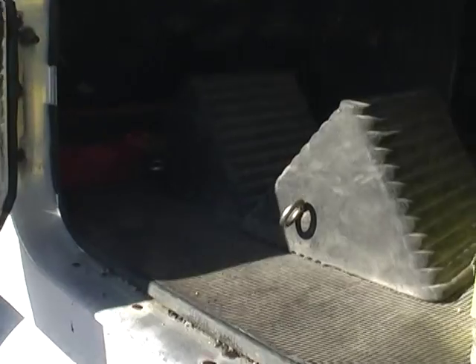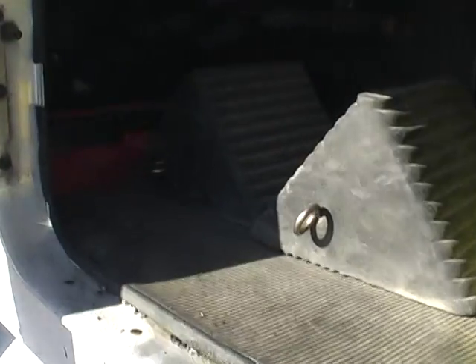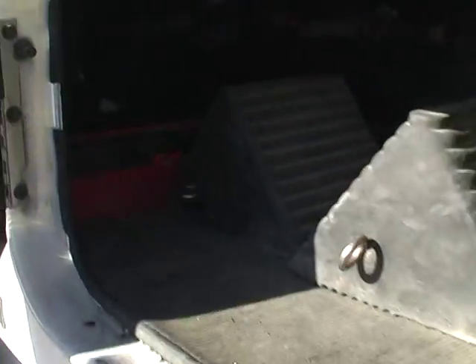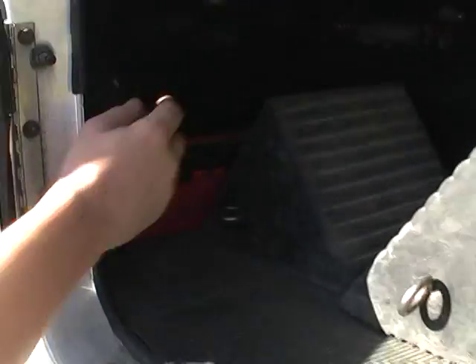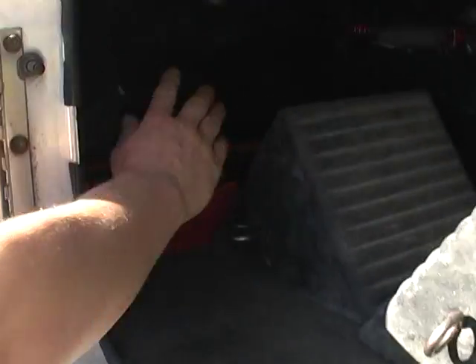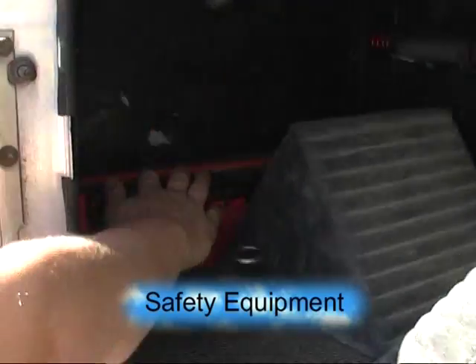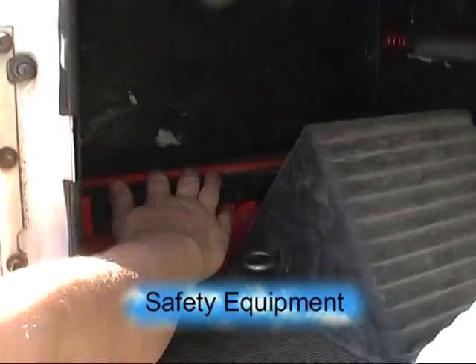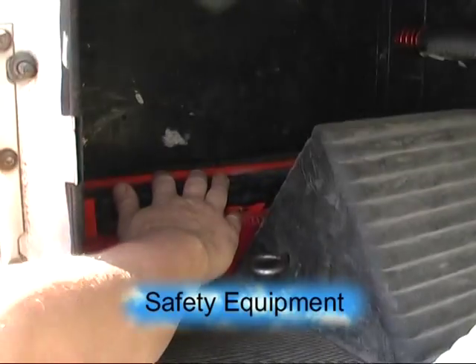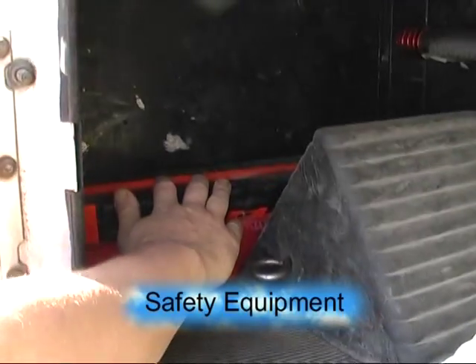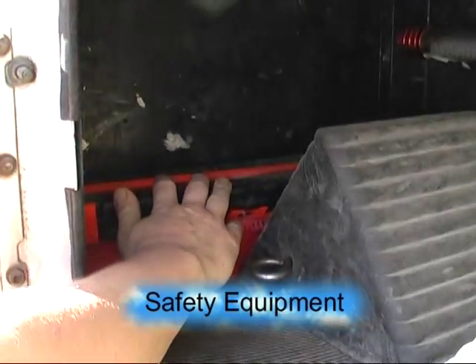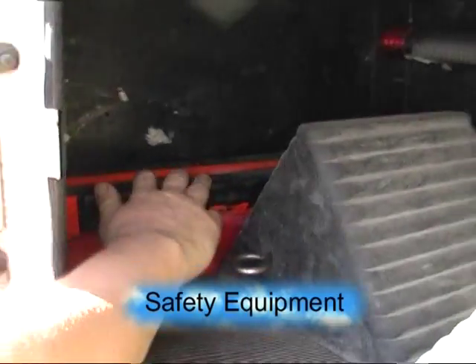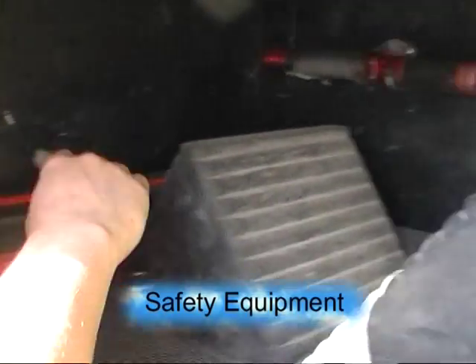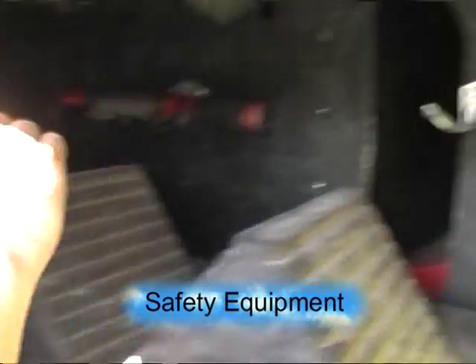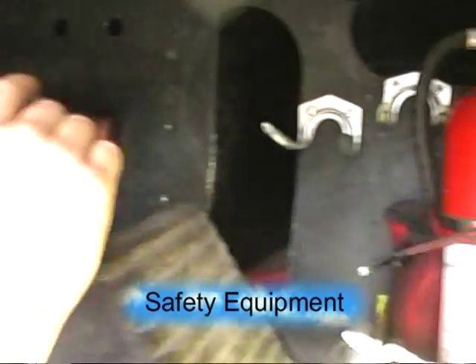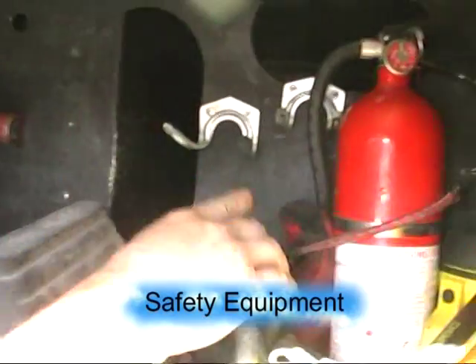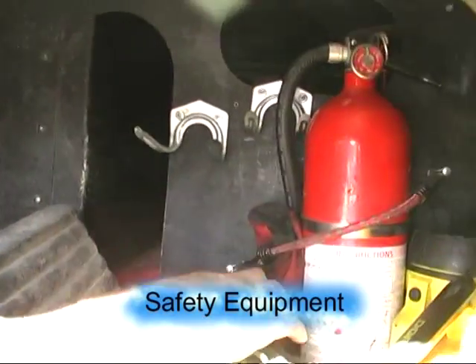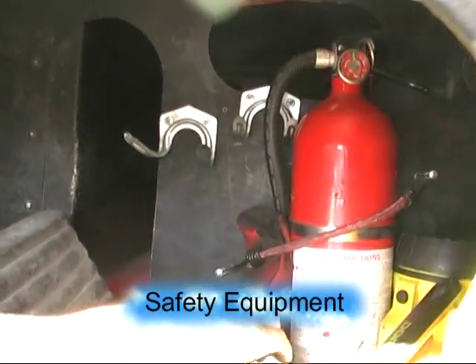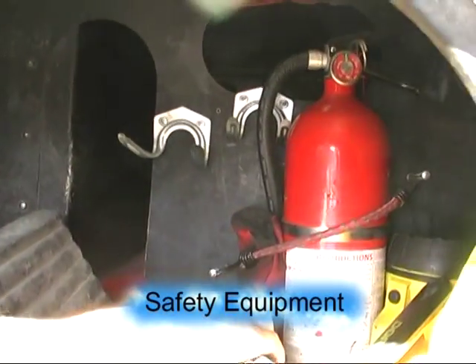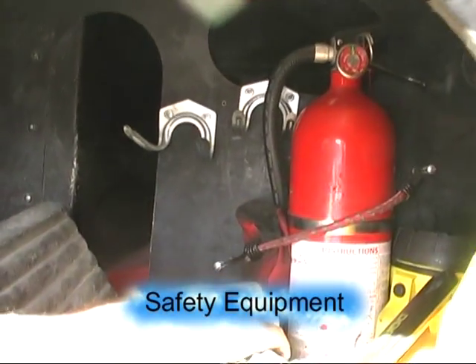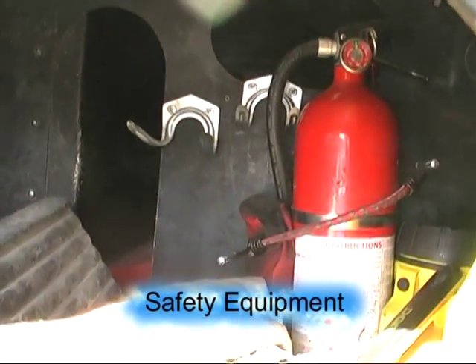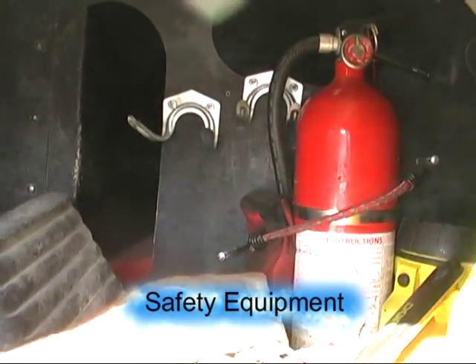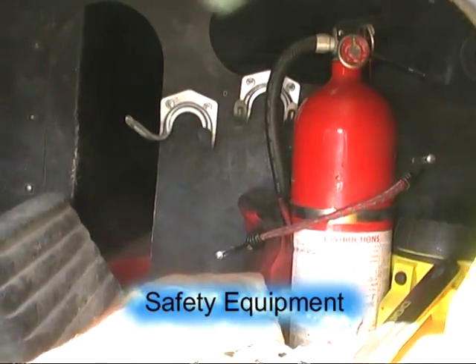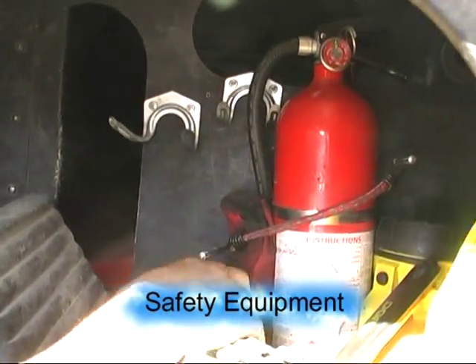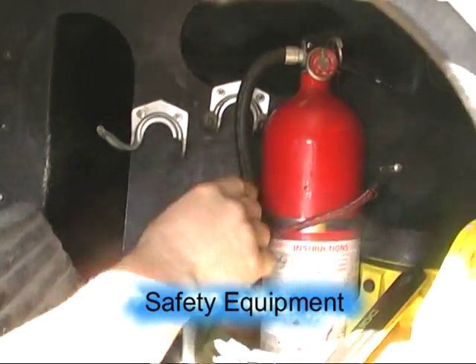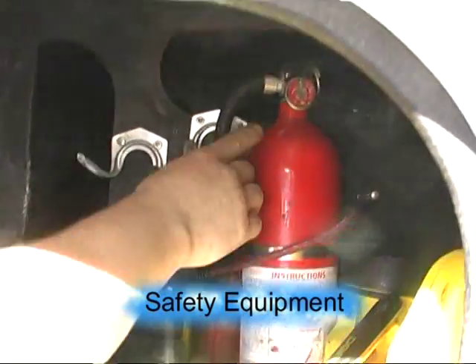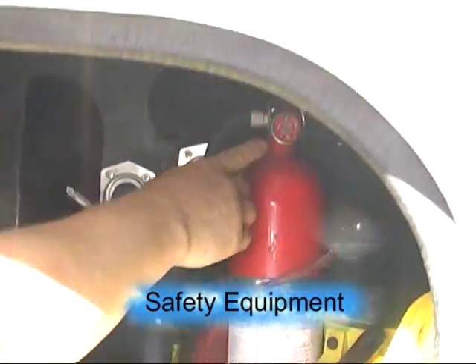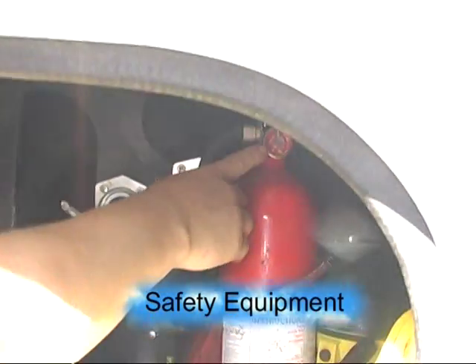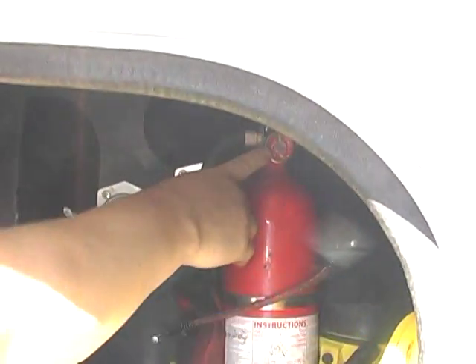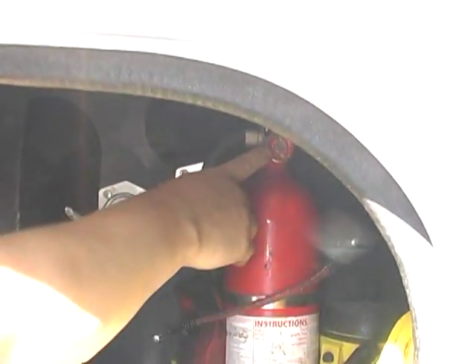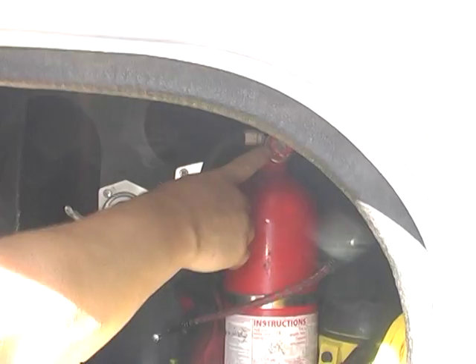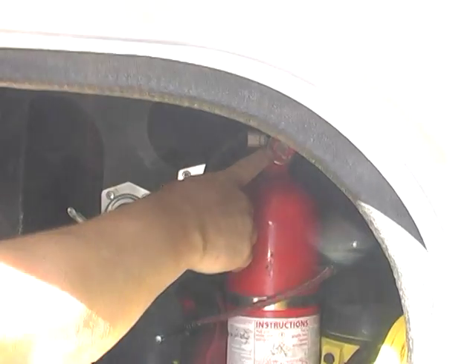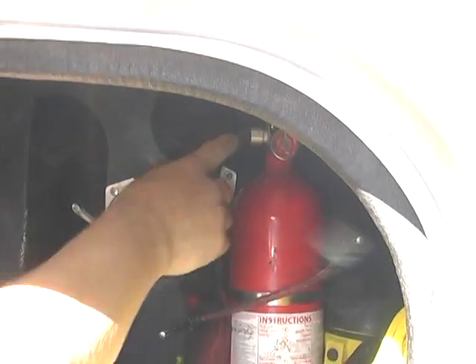Better reflective triangles, first aid kit, and a charged fire extinguisher.